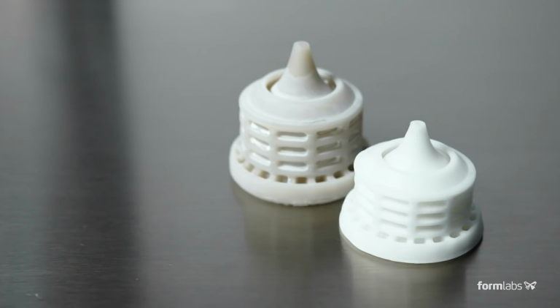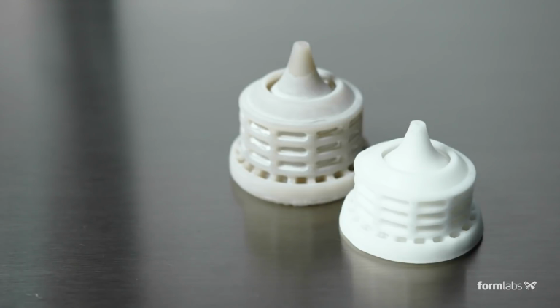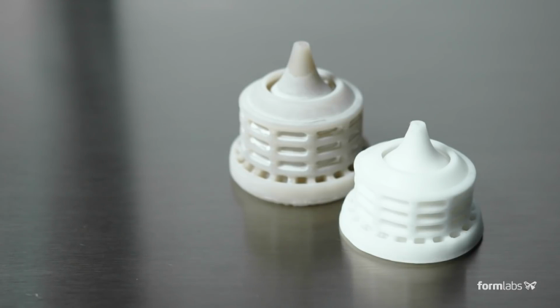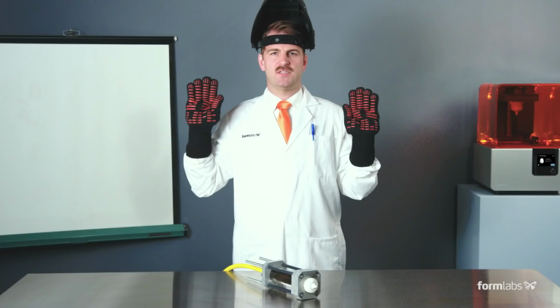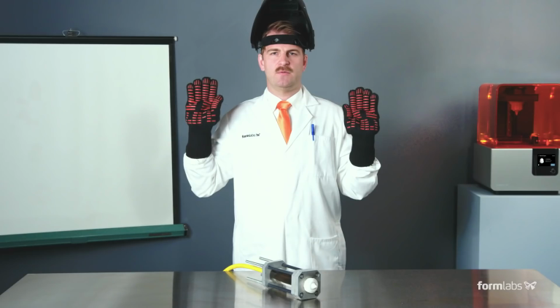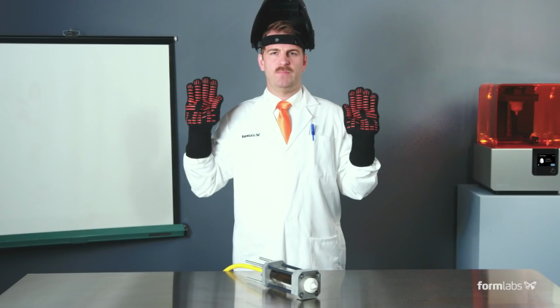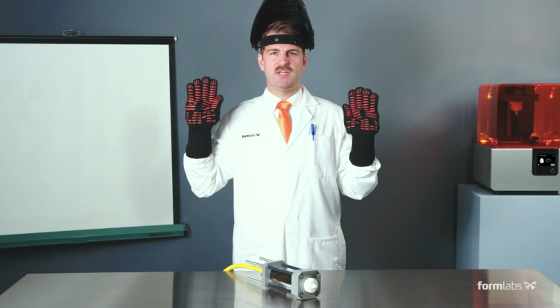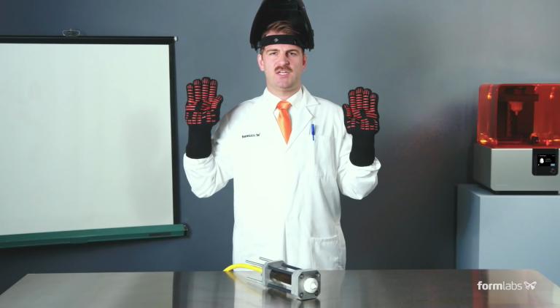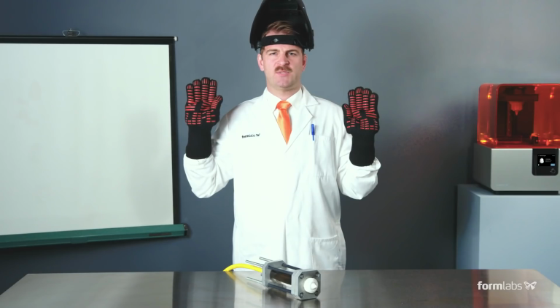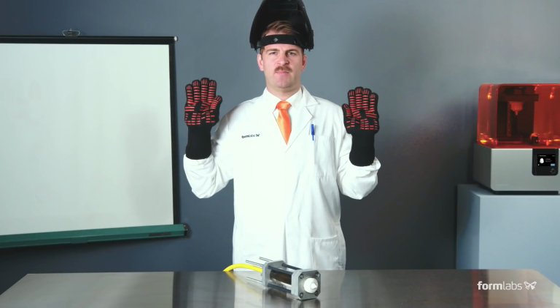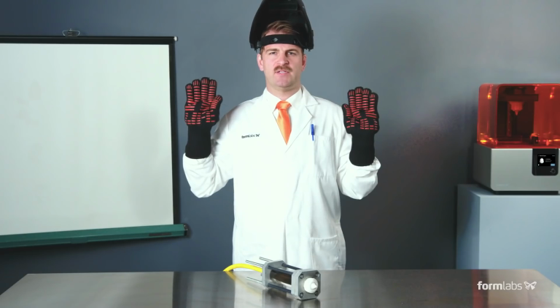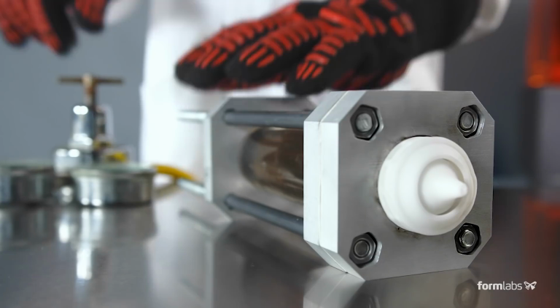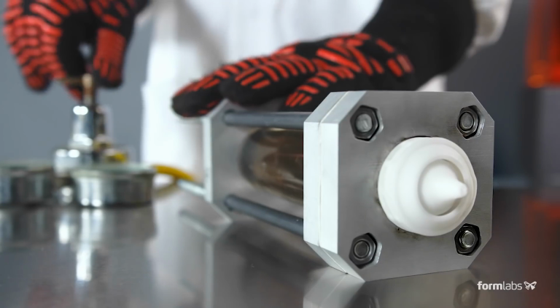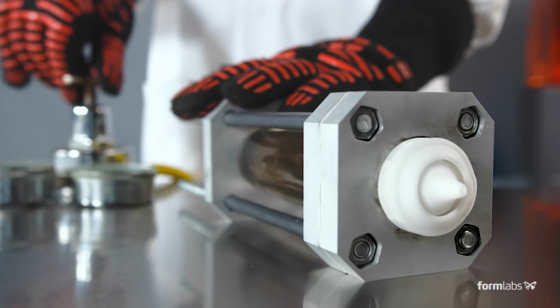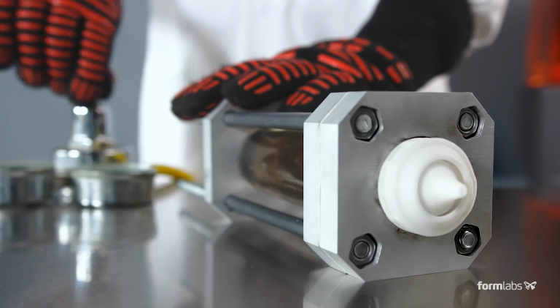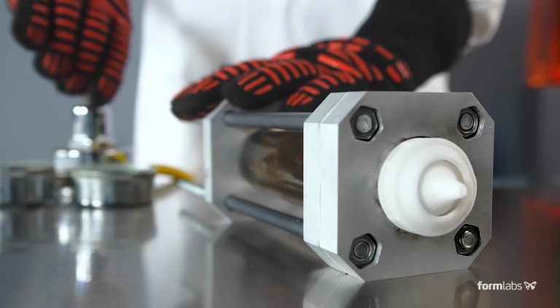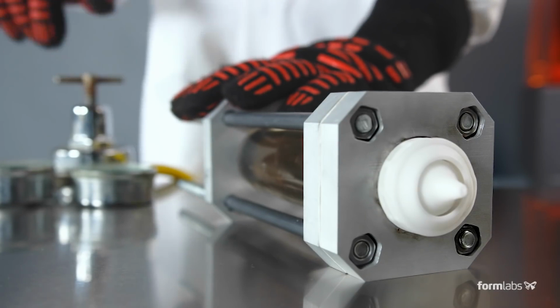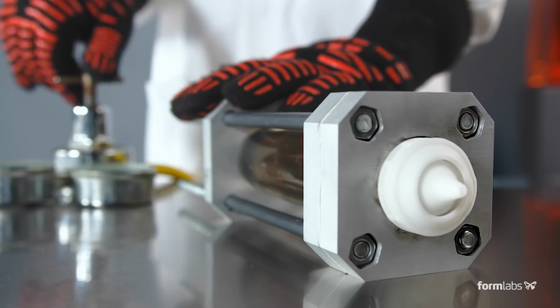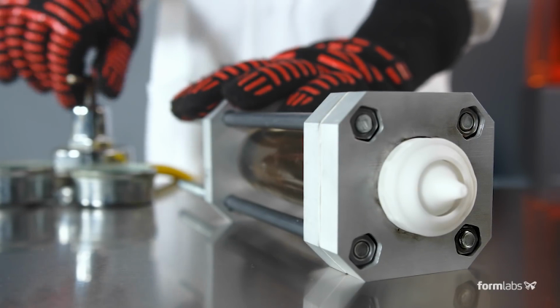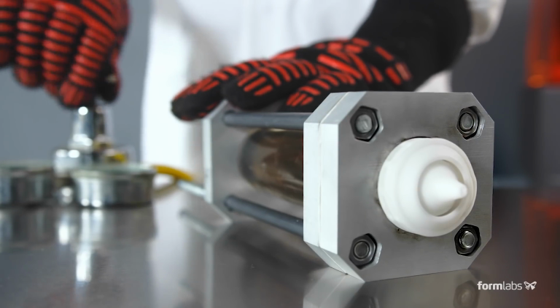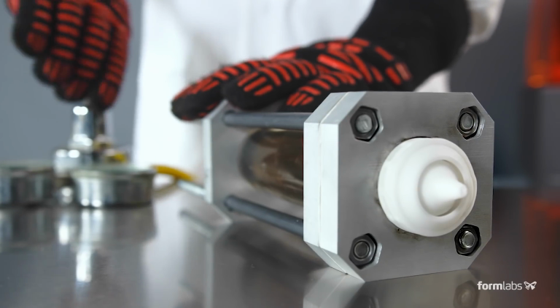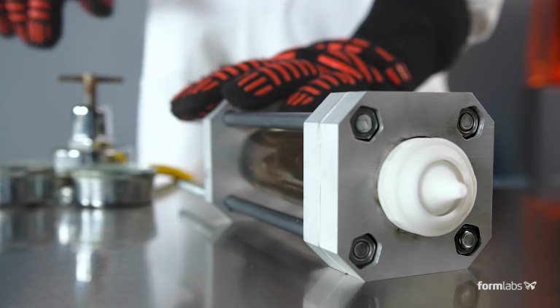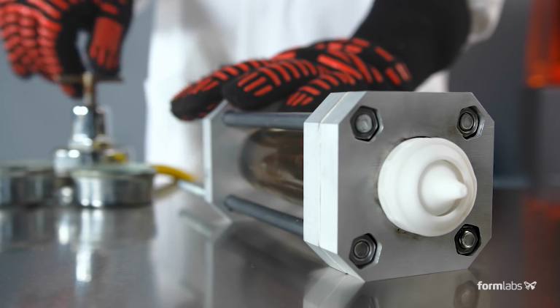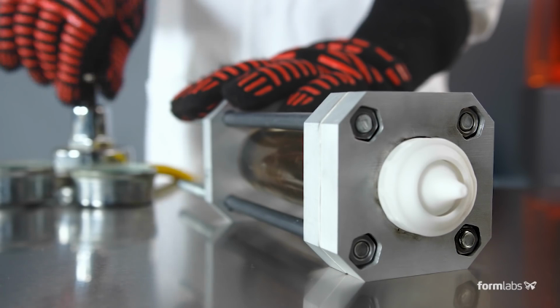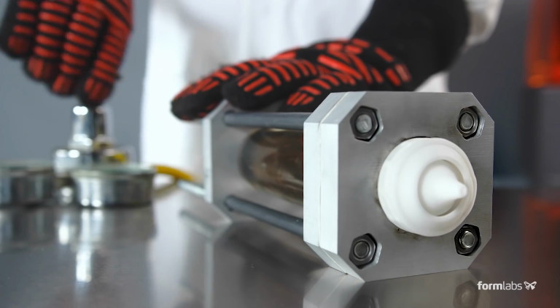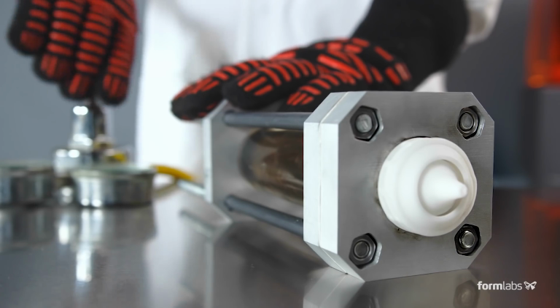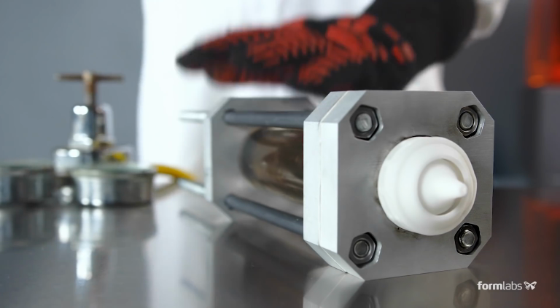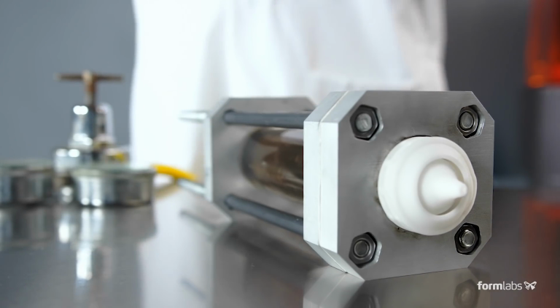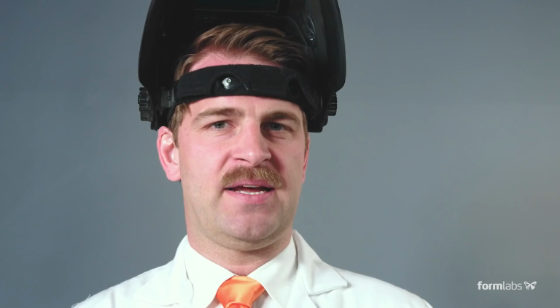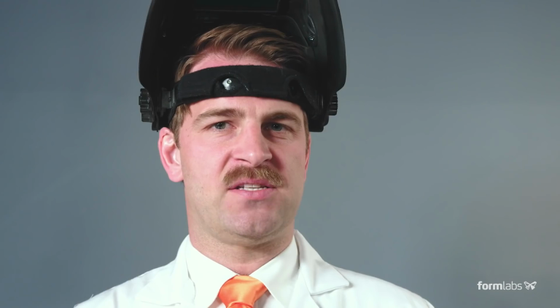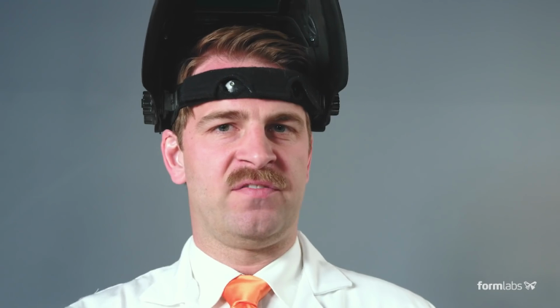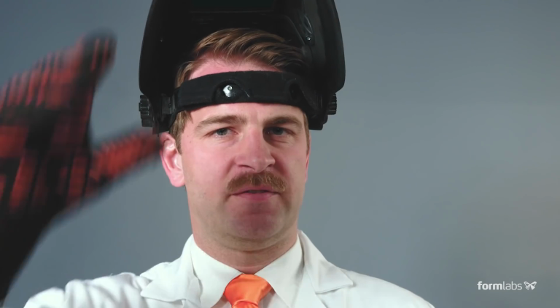Thus begins the experimental stage. Blast off.